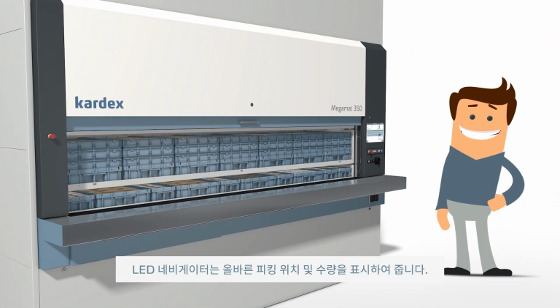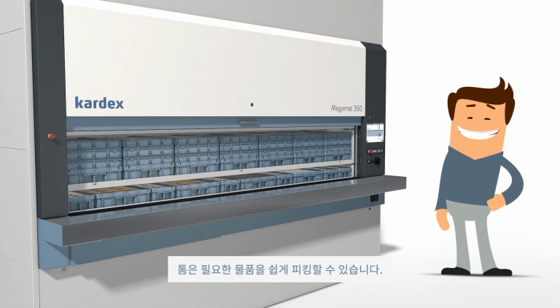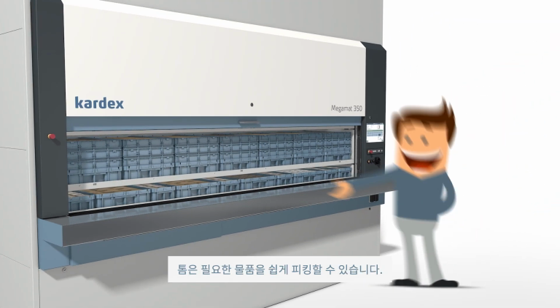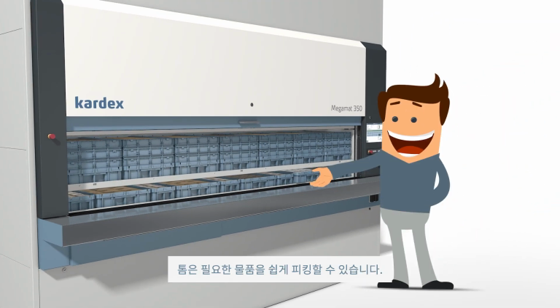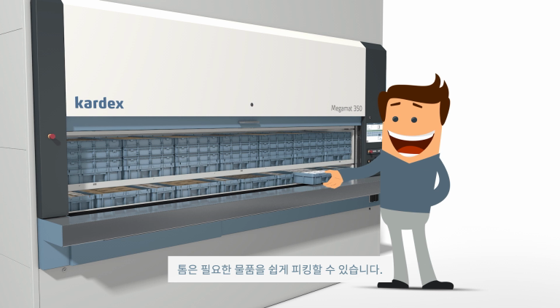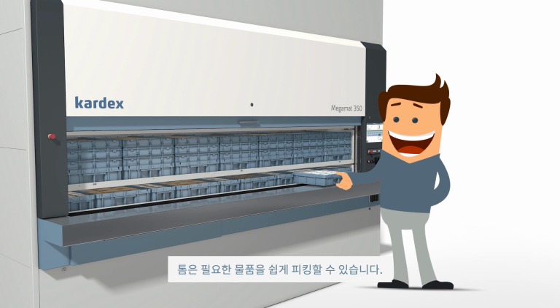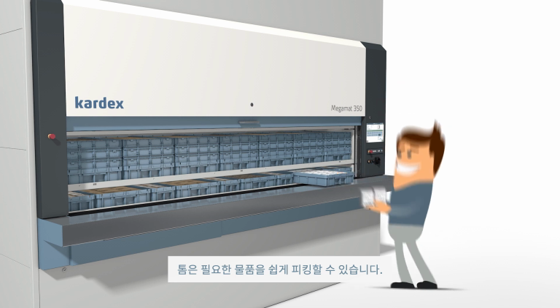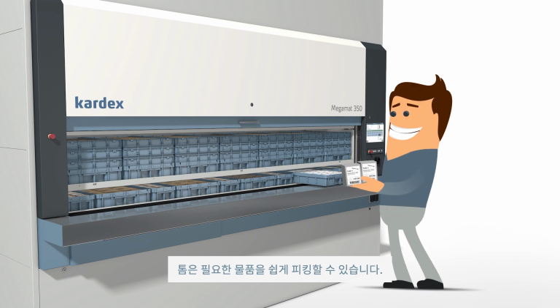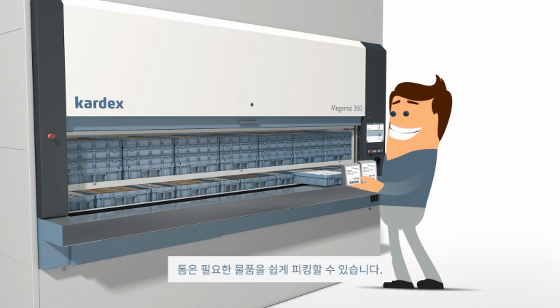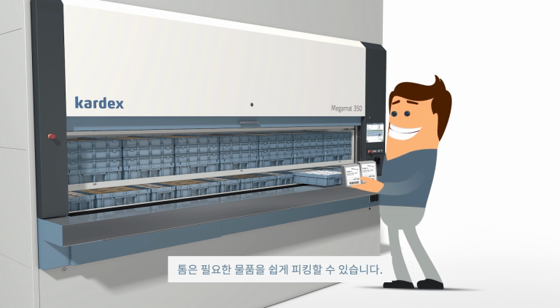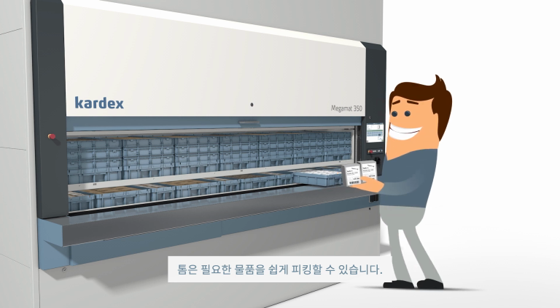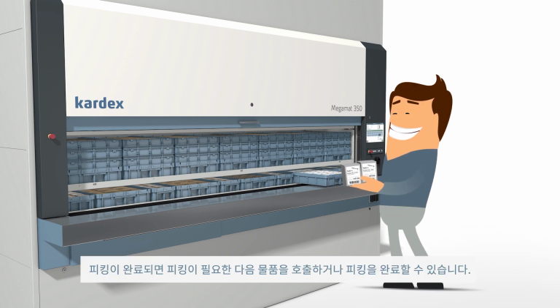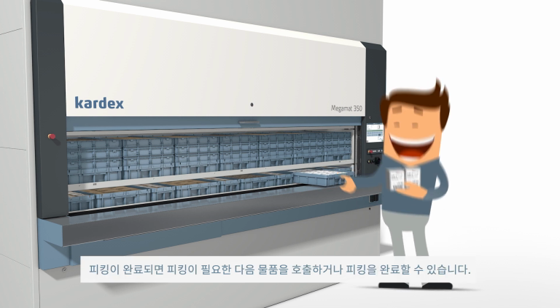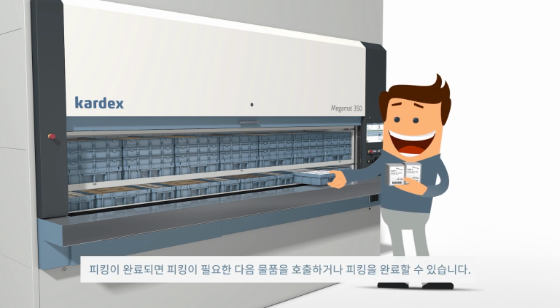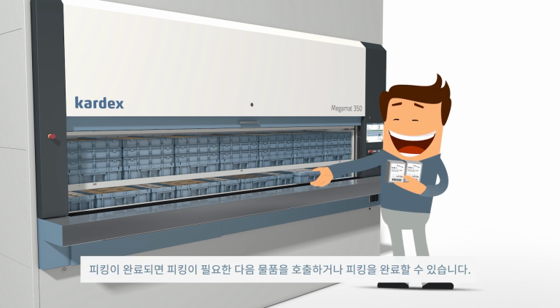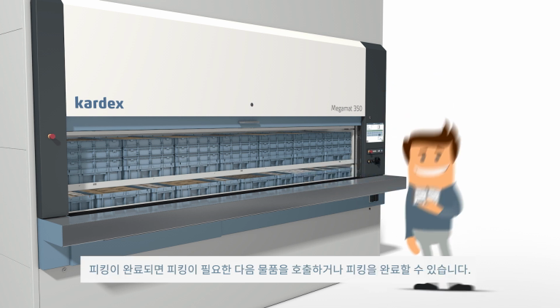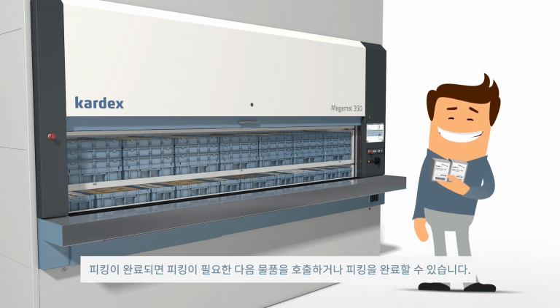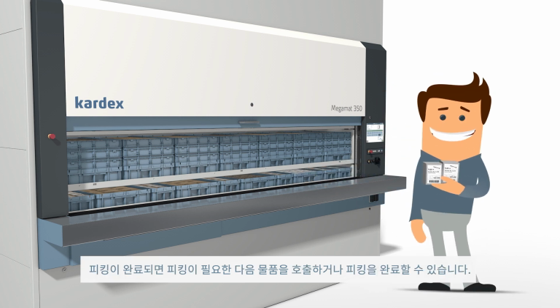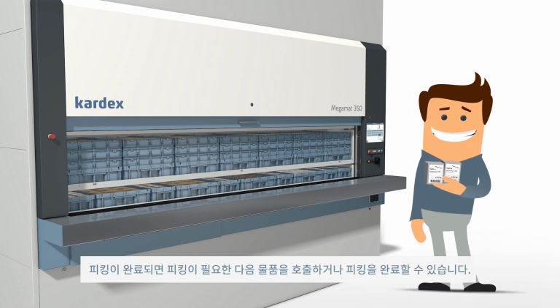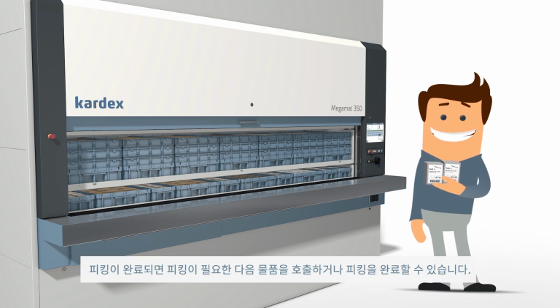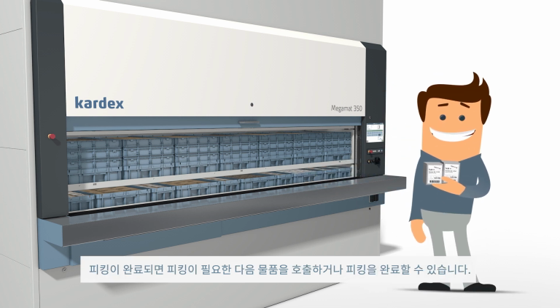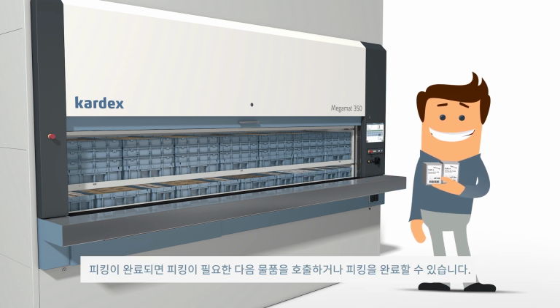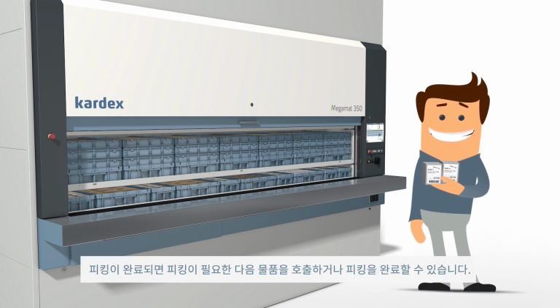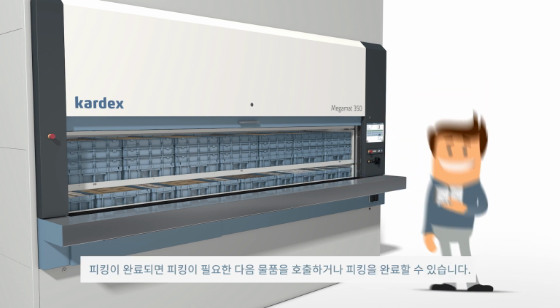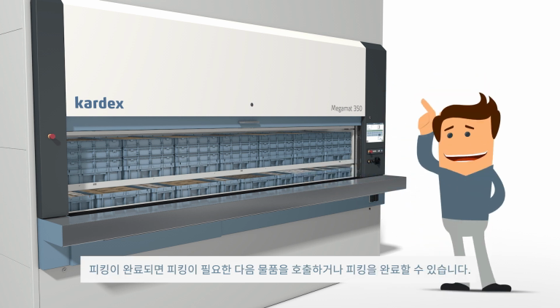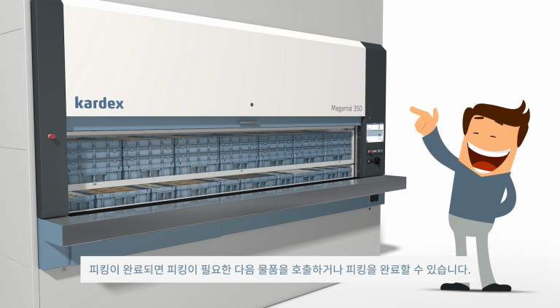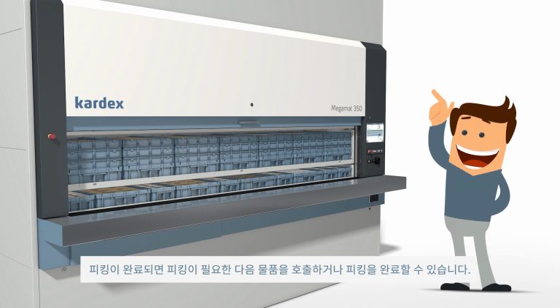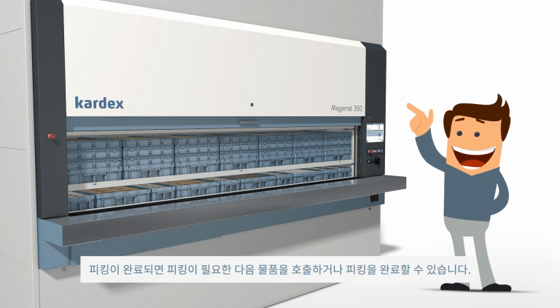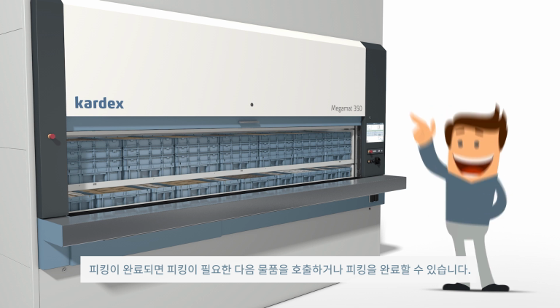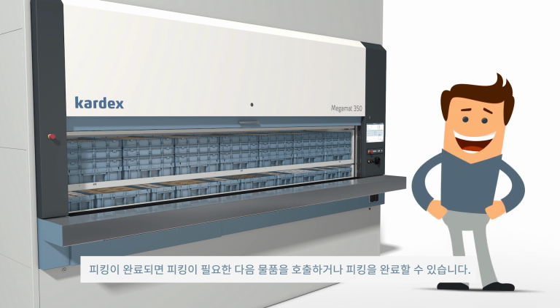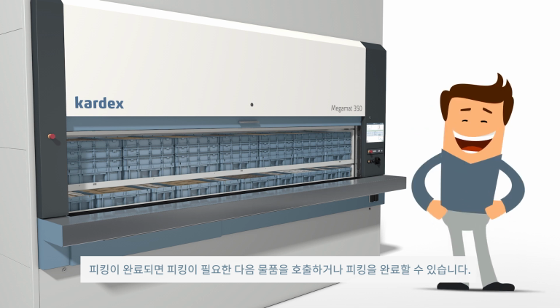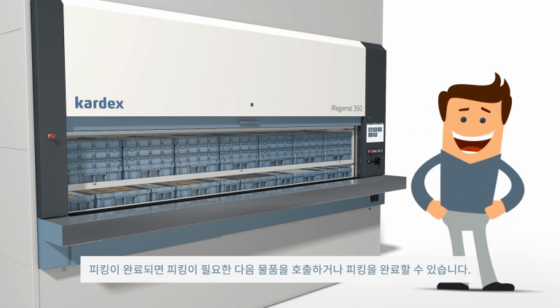Tom can now pick his items. Once the pick is complete, he can request another item or finalize his picking process.